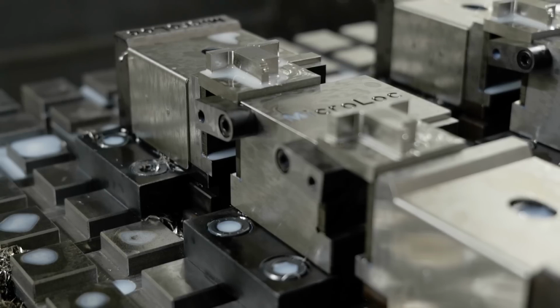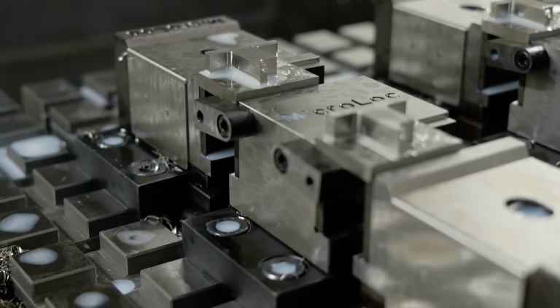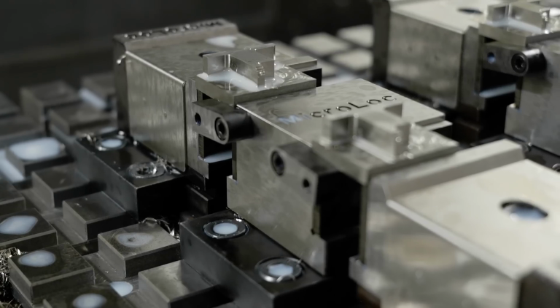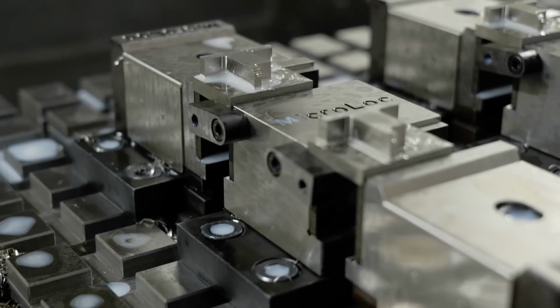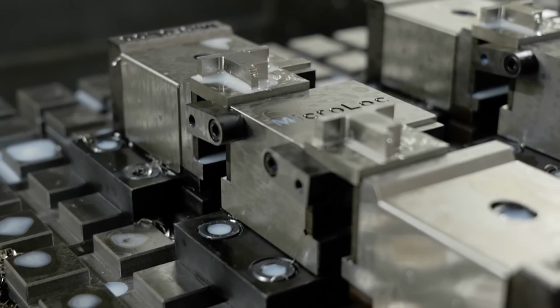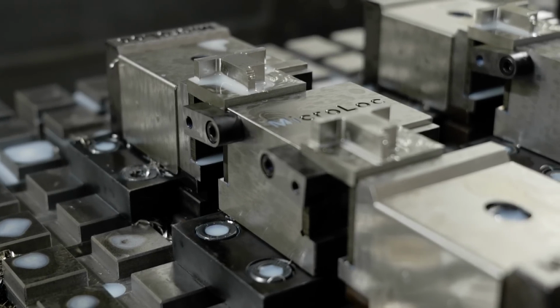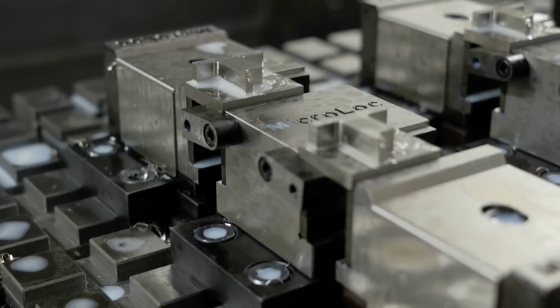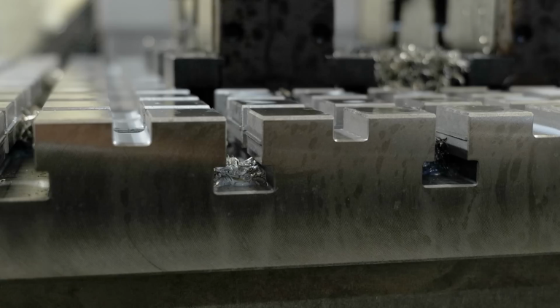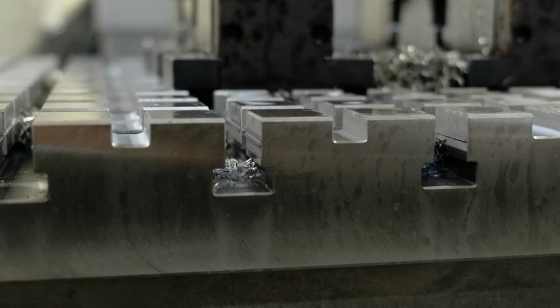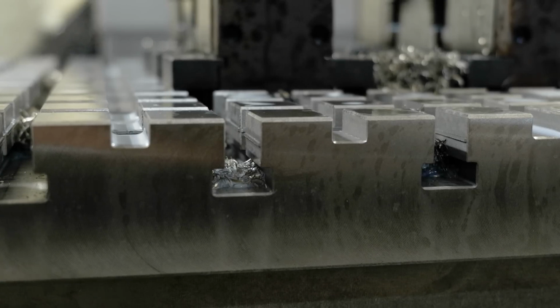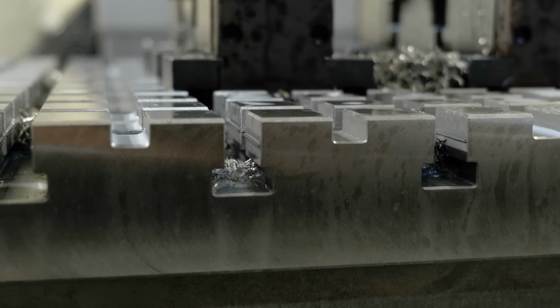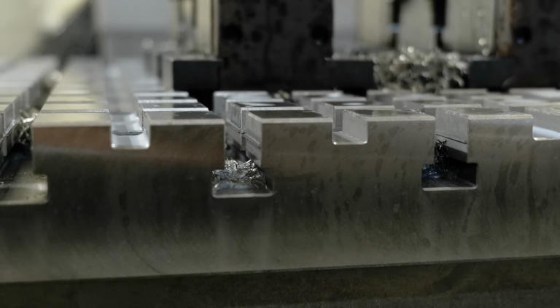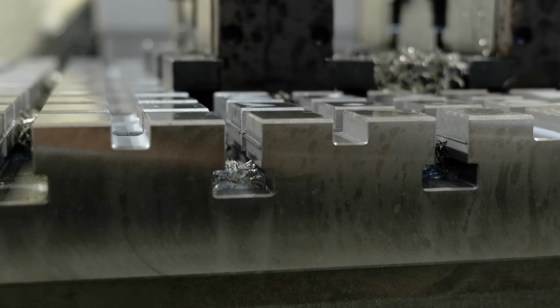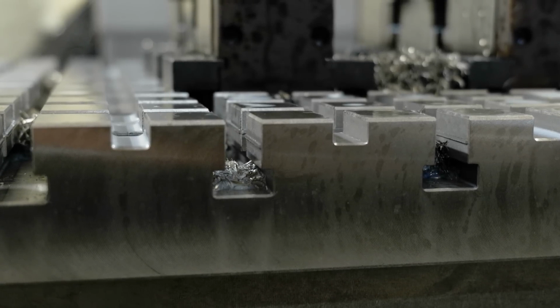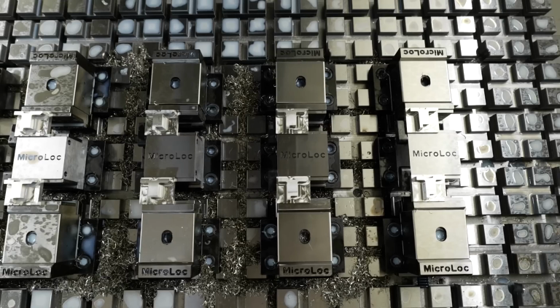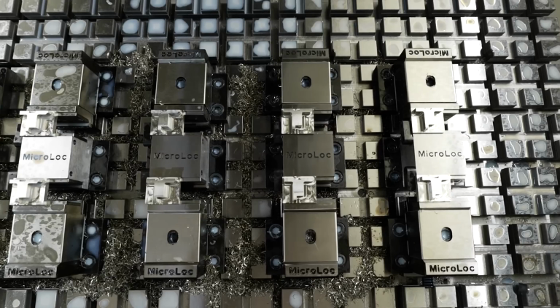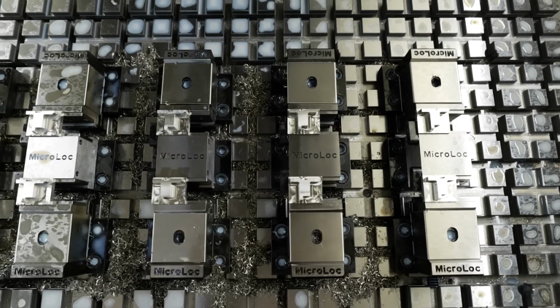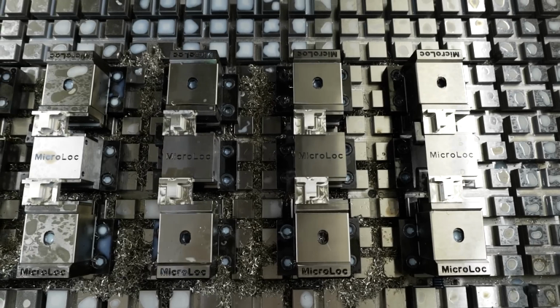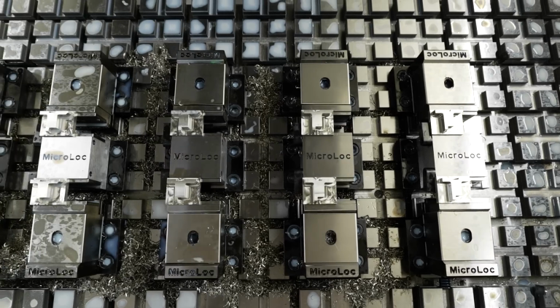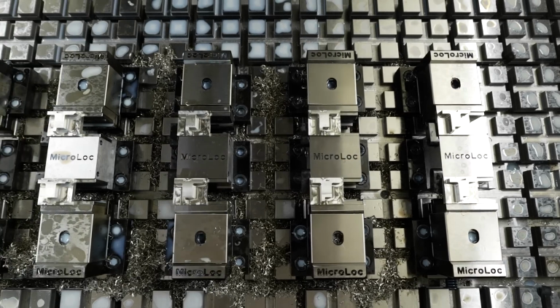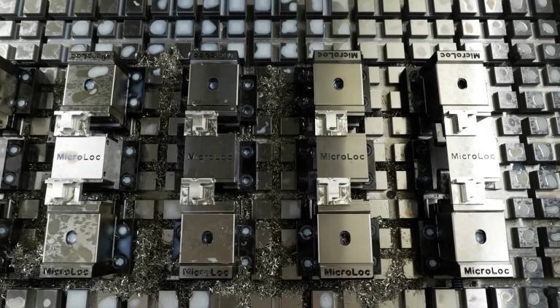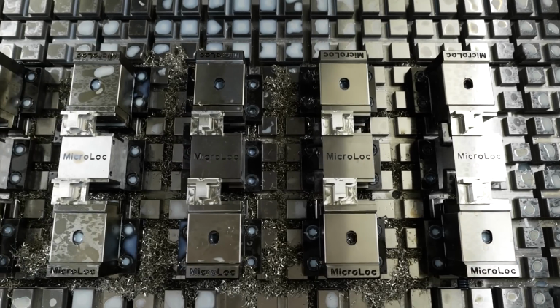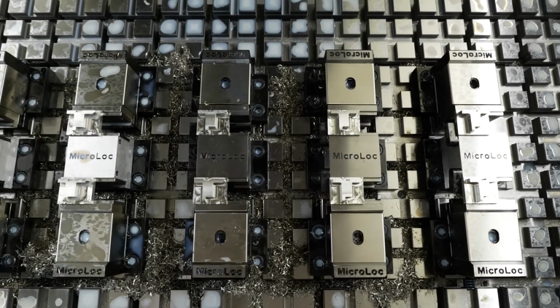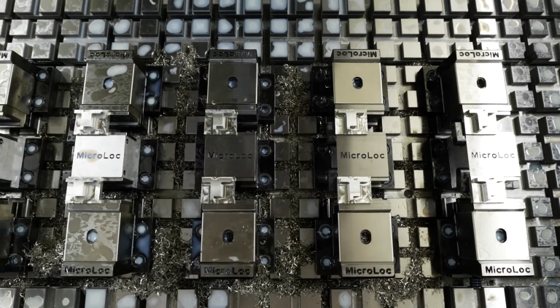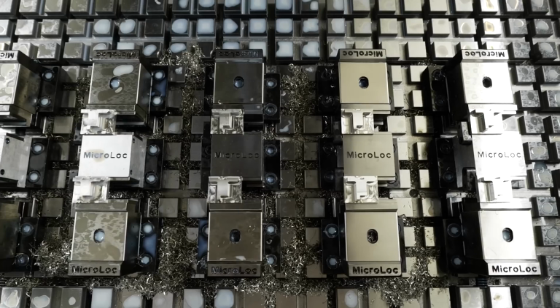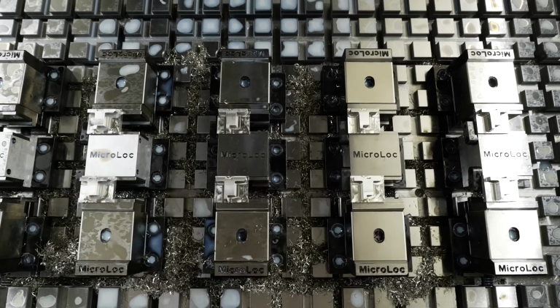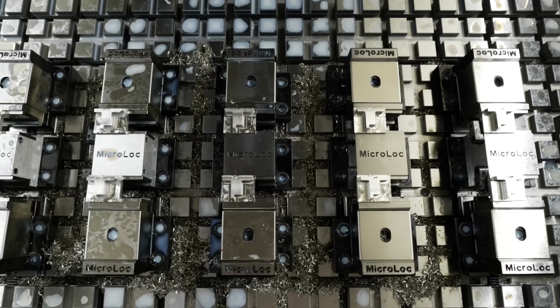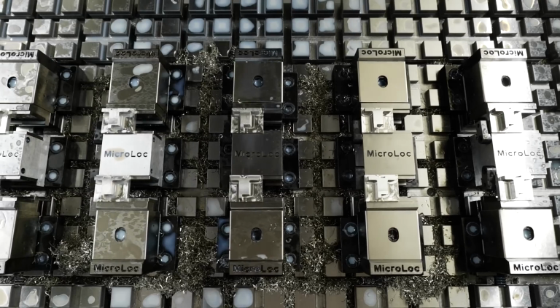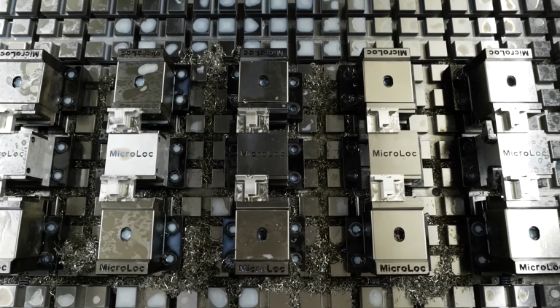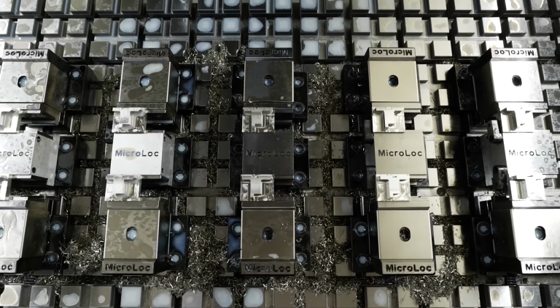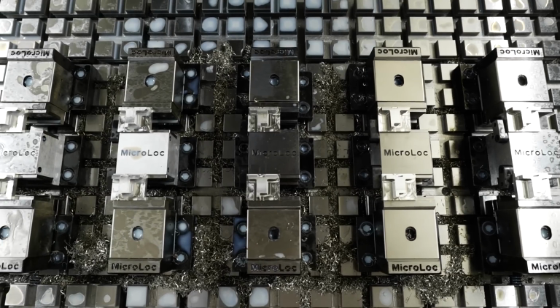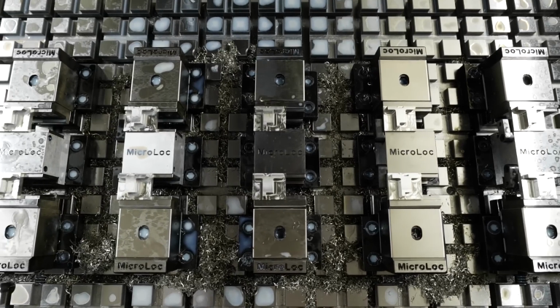It all snaps in together — you've got all your T-slots, so everything is bang online every time. As long as it's clean, it's good to go.